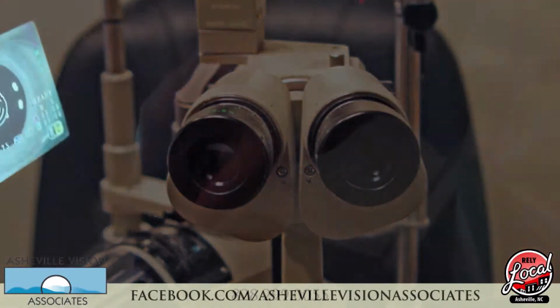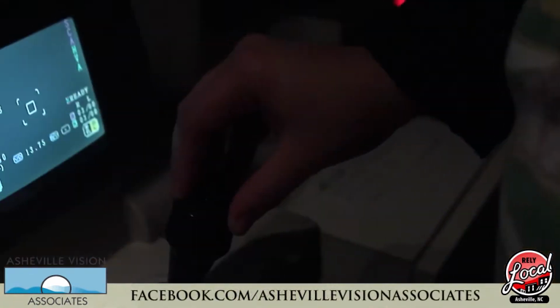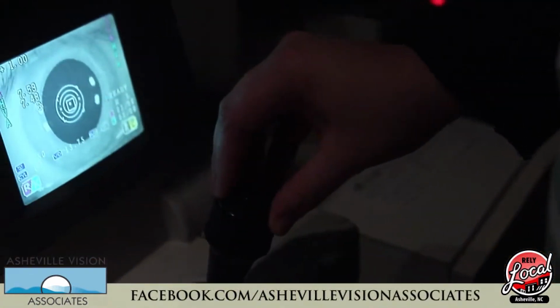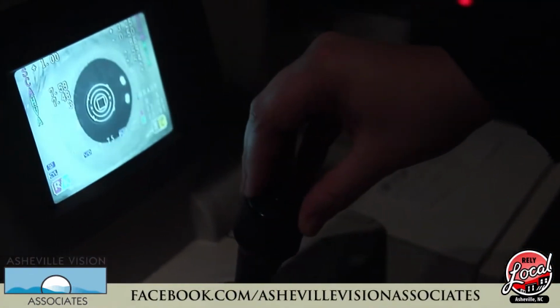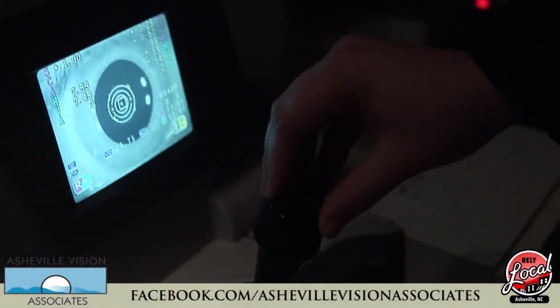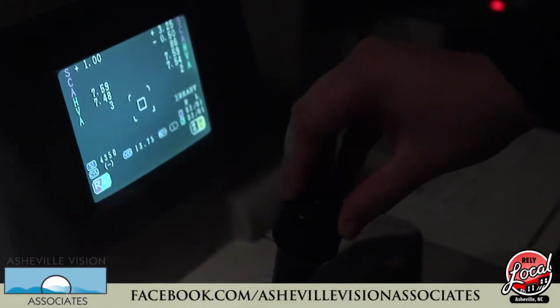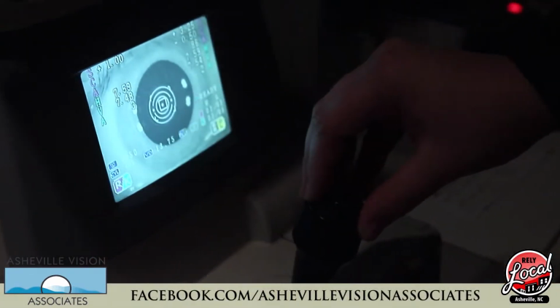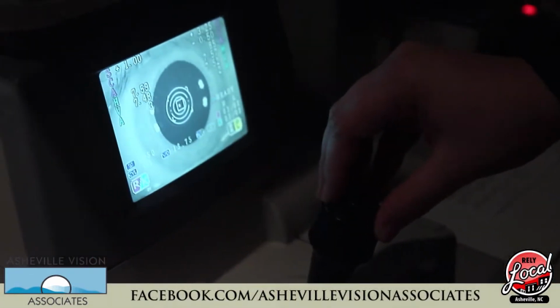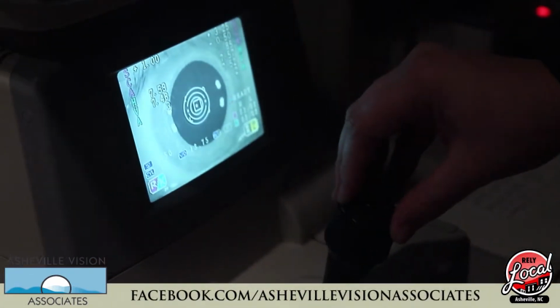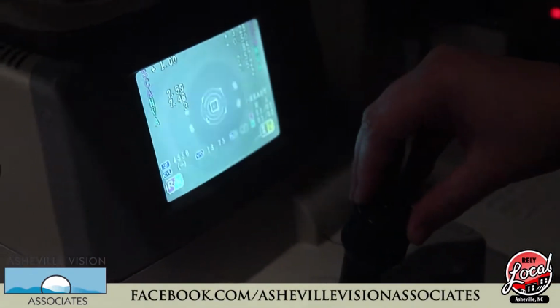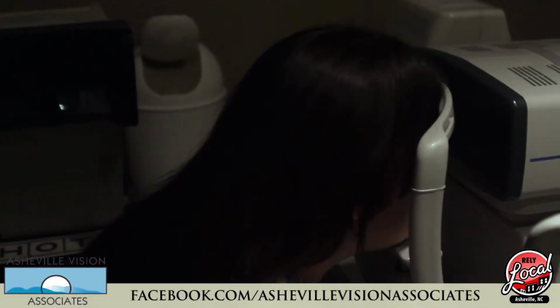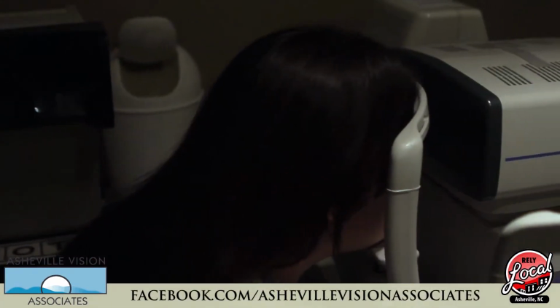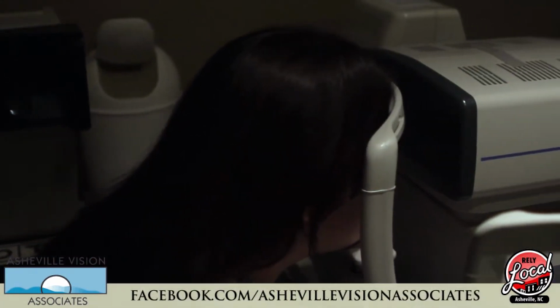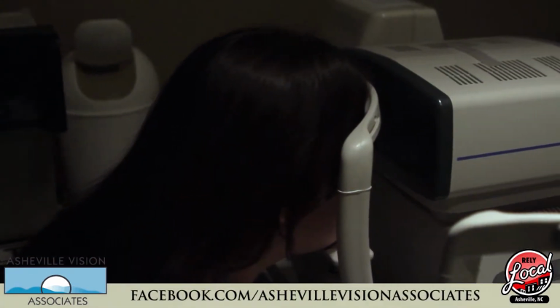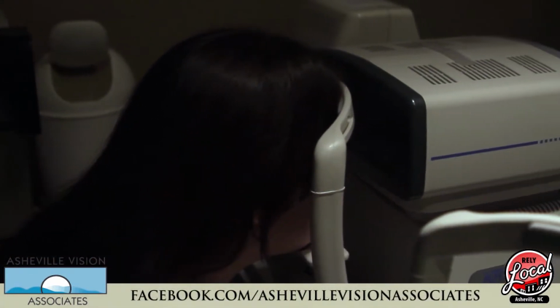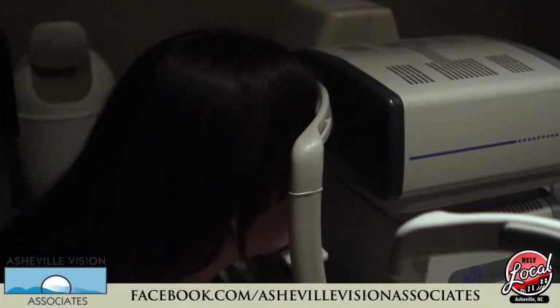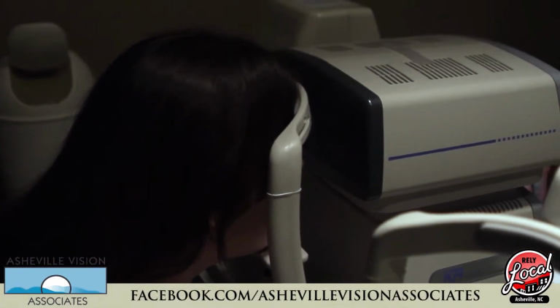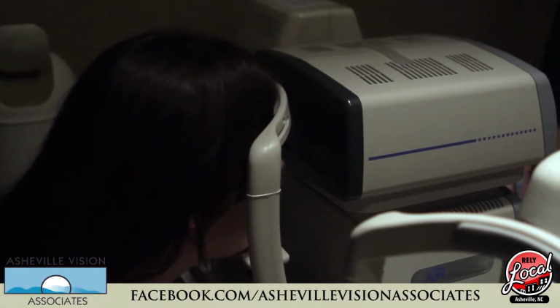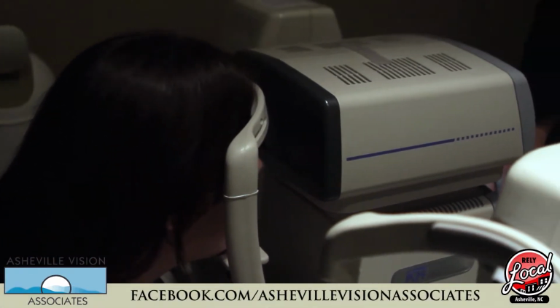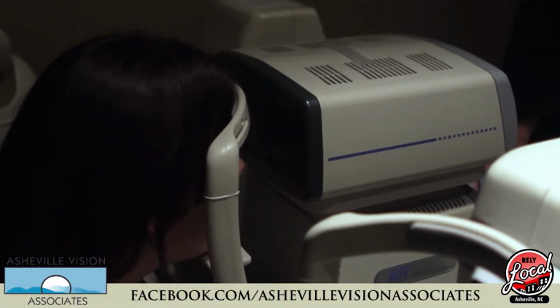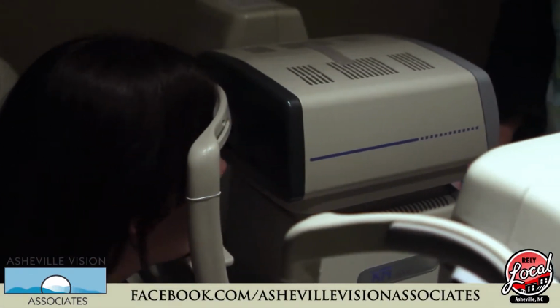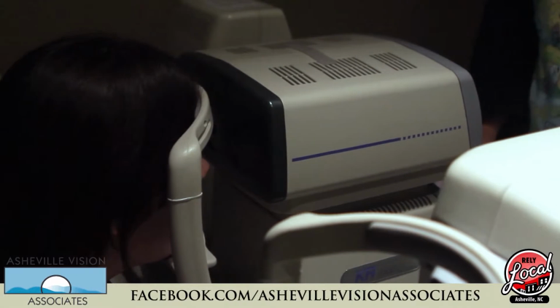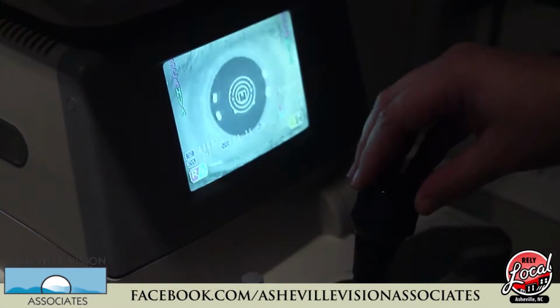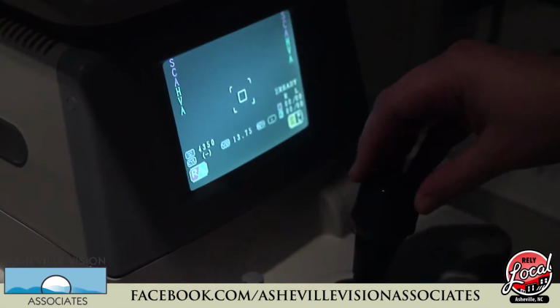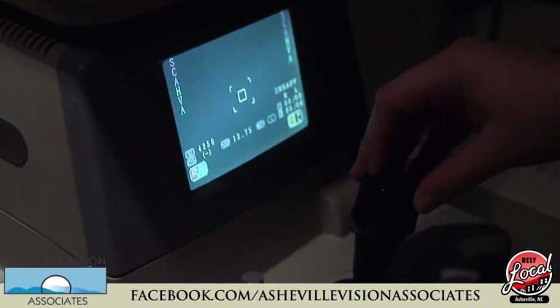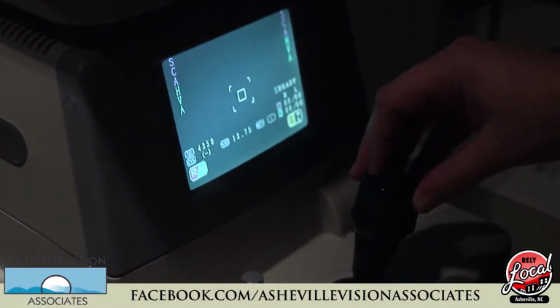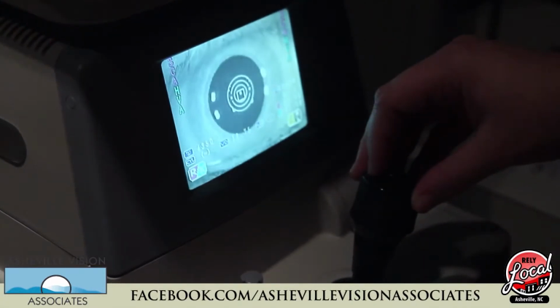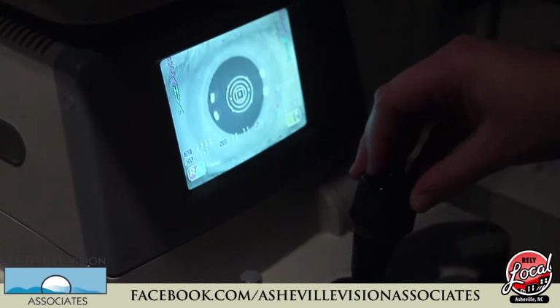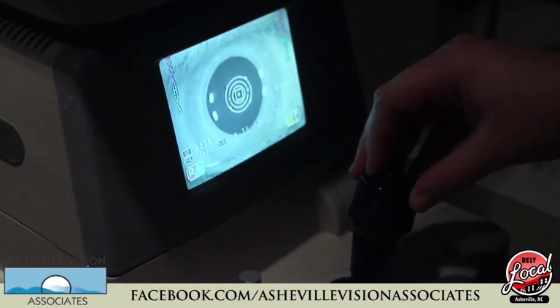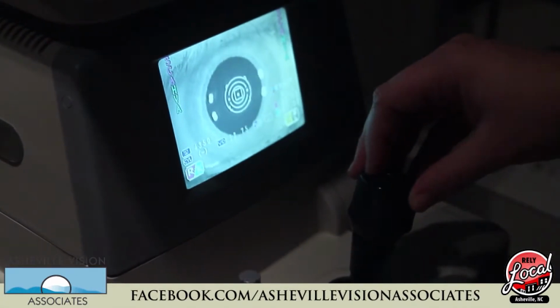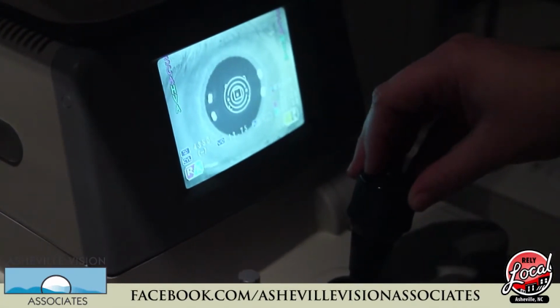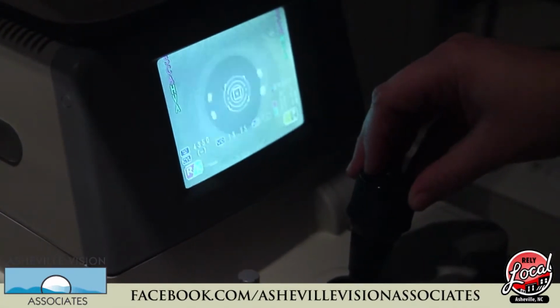Another piece of equipment we use is called the autorefractor. This is a computer that analyzes your eyes and gives us a starting point and baseline for your prescription.